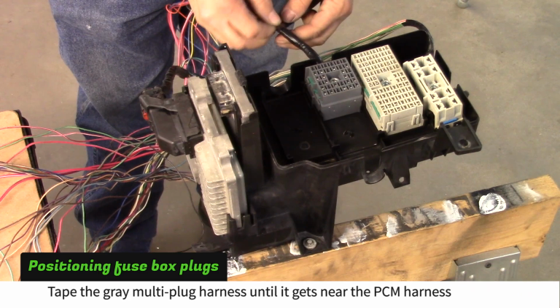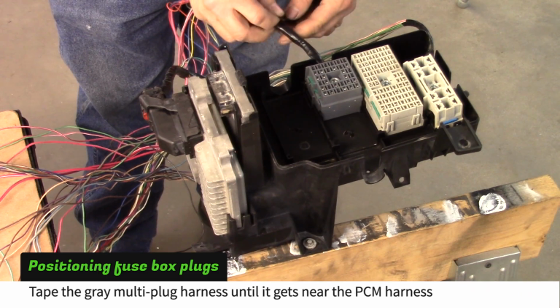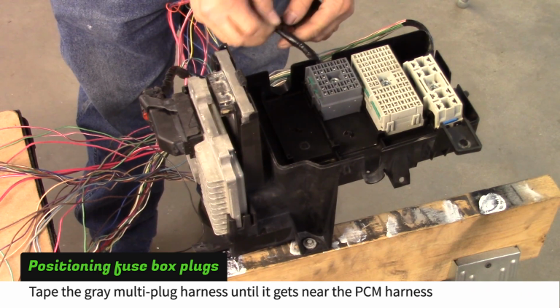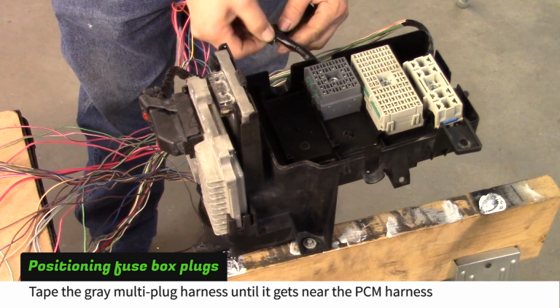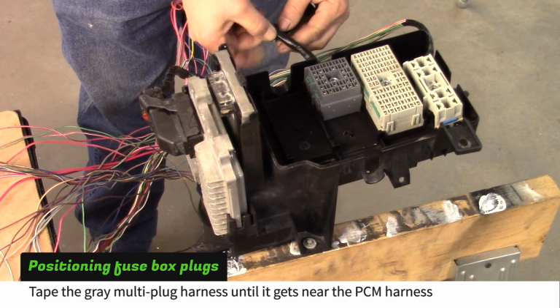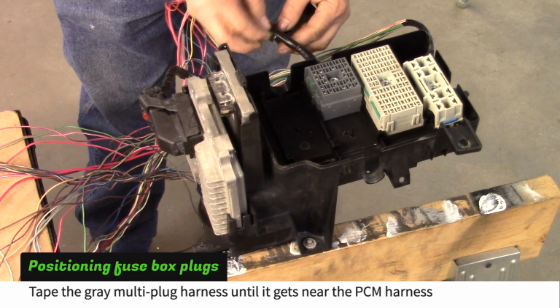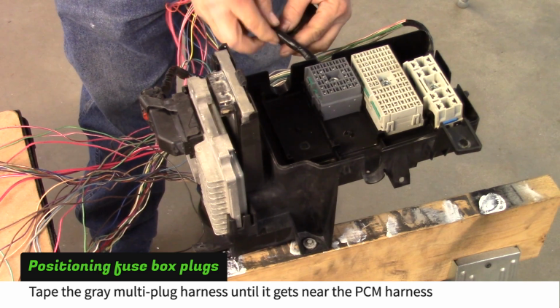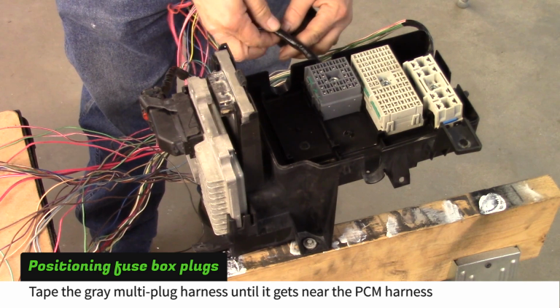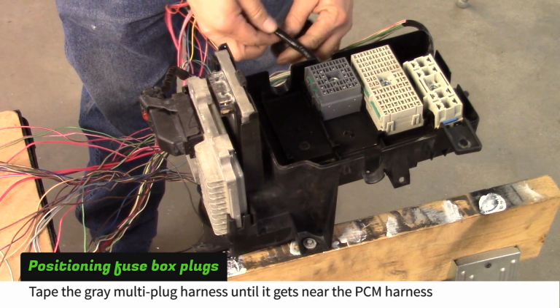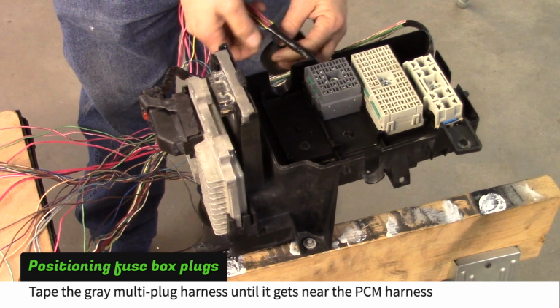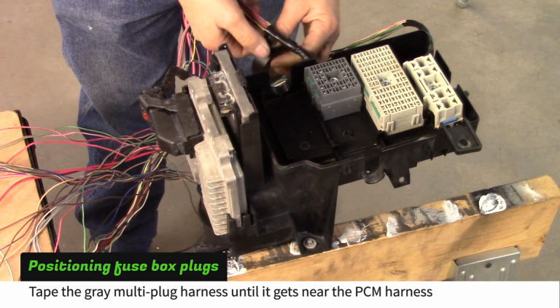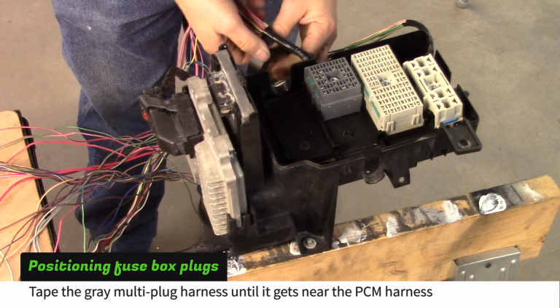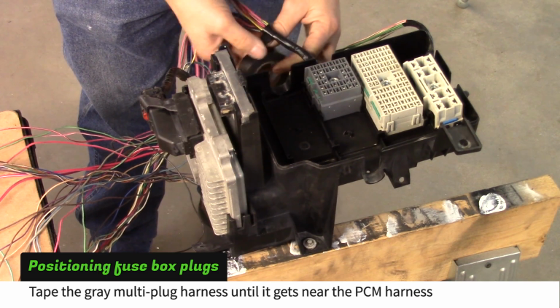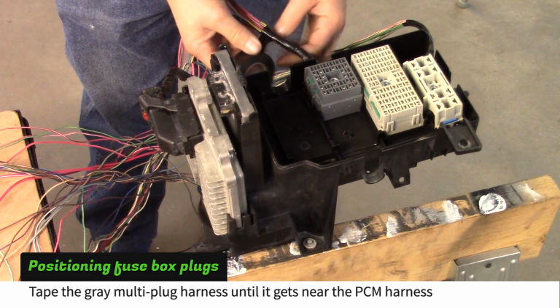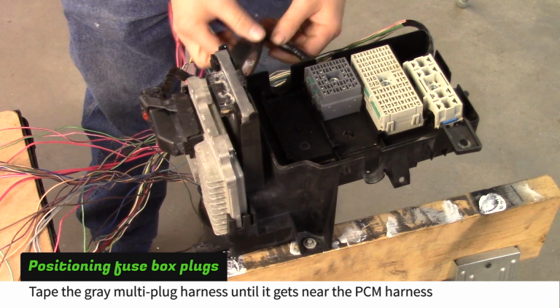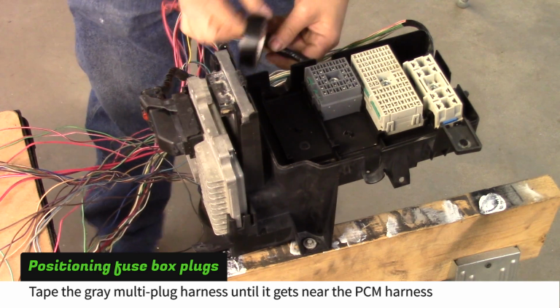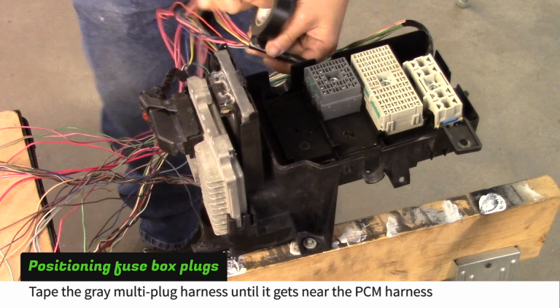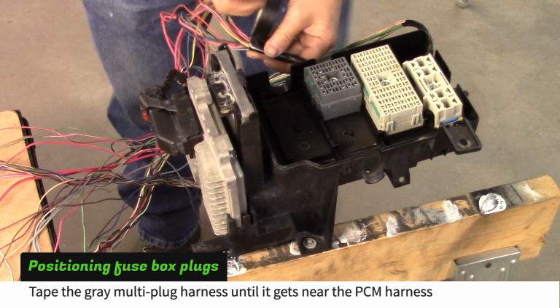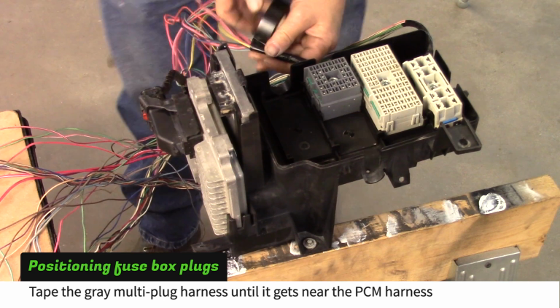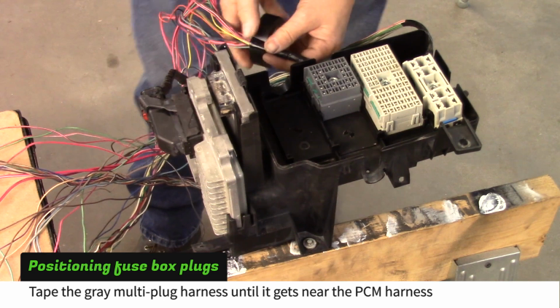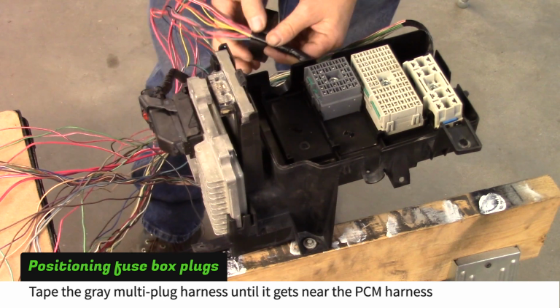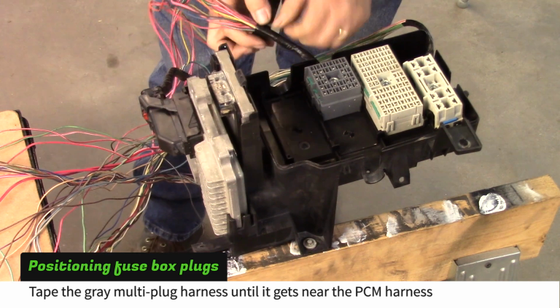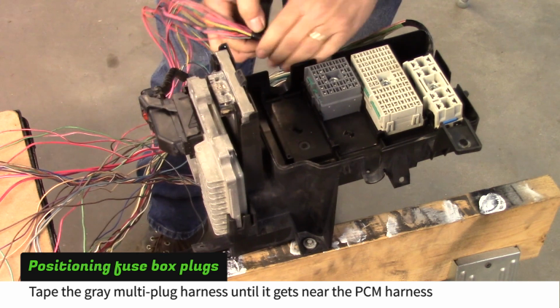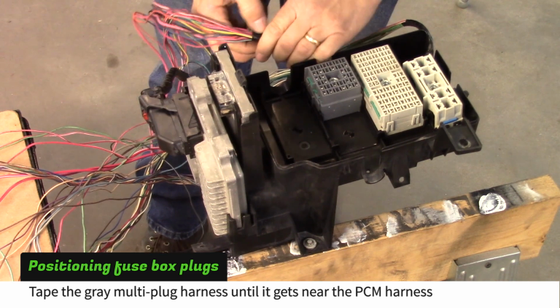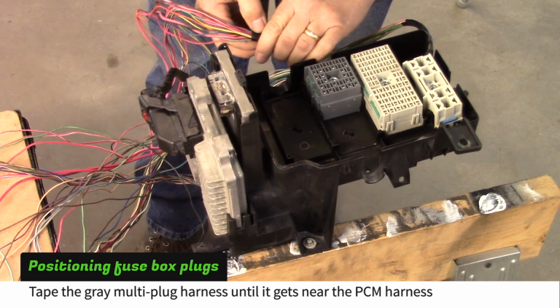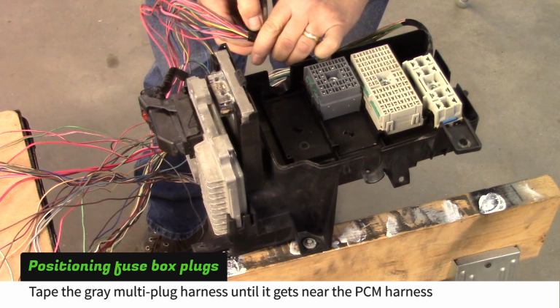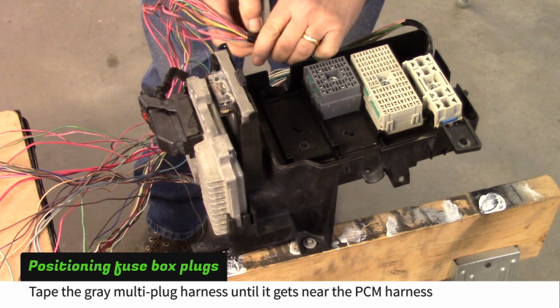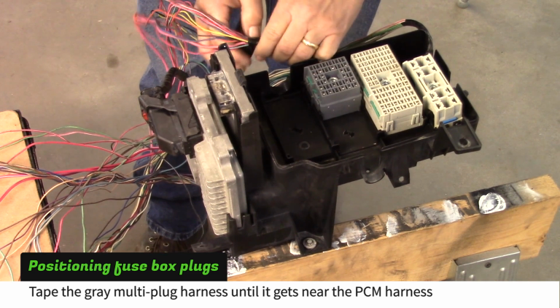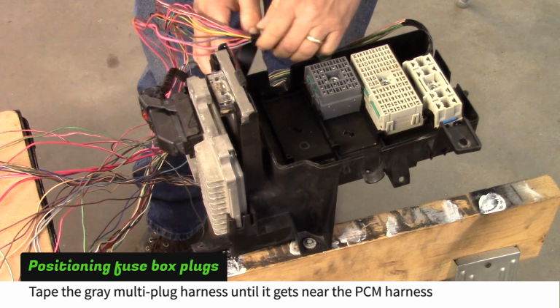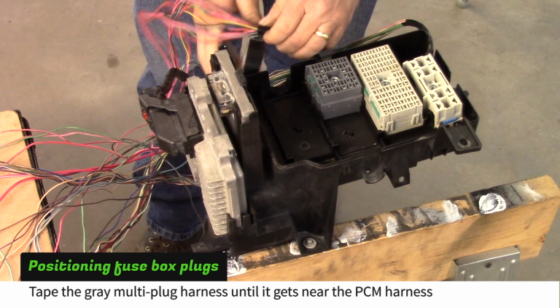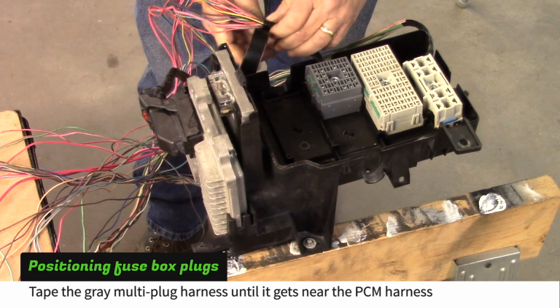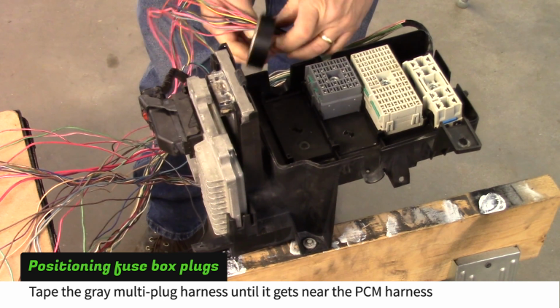Tape the gray multi plug harness until it gets near the PCM harness, and then tape them together for a few inches.